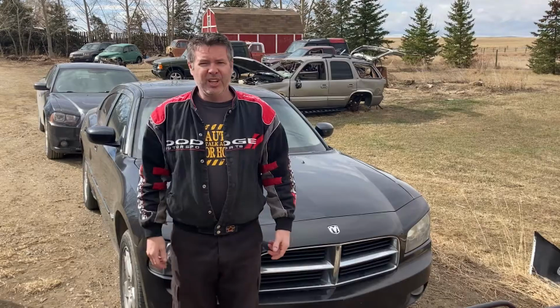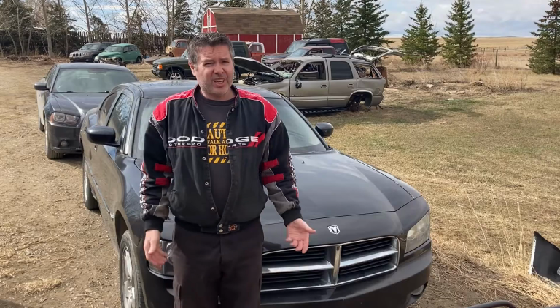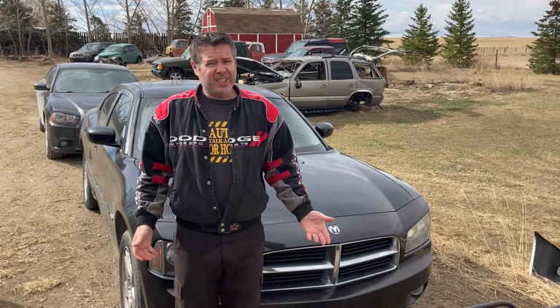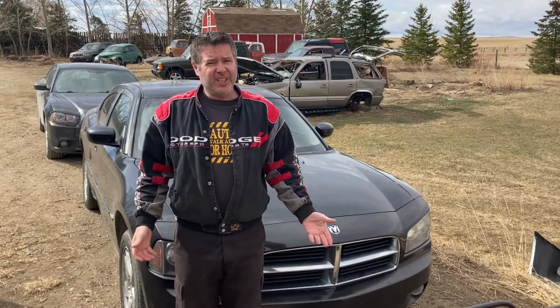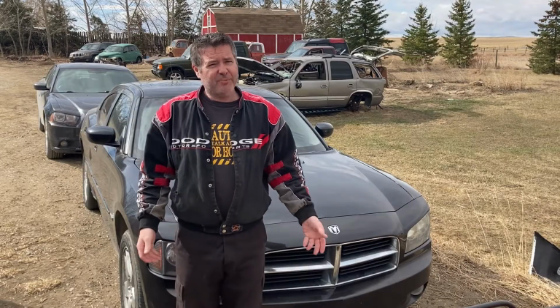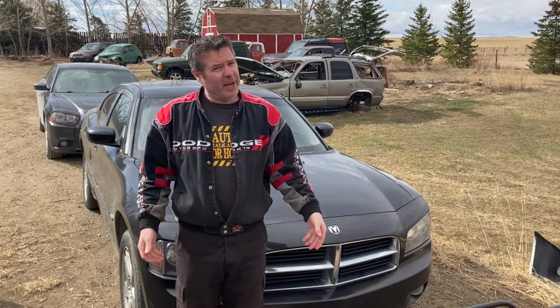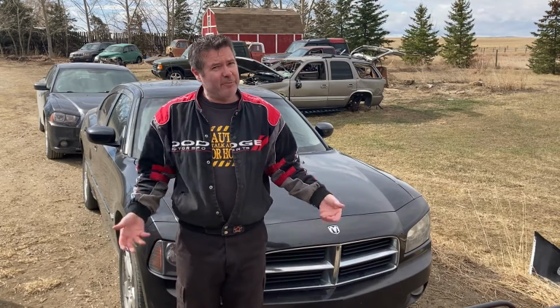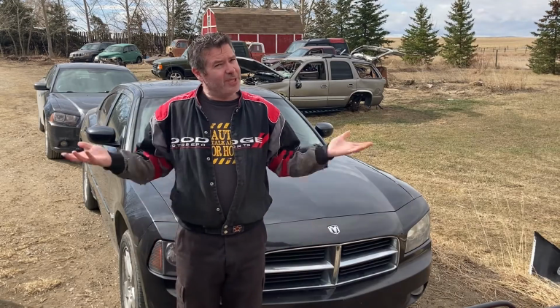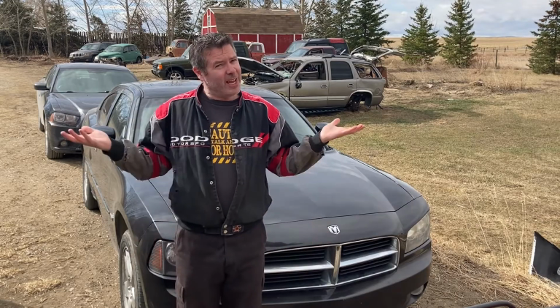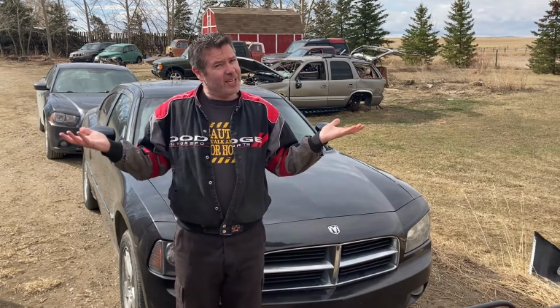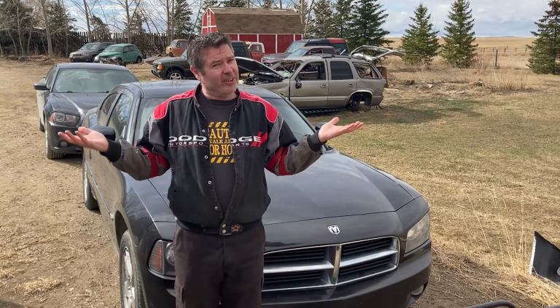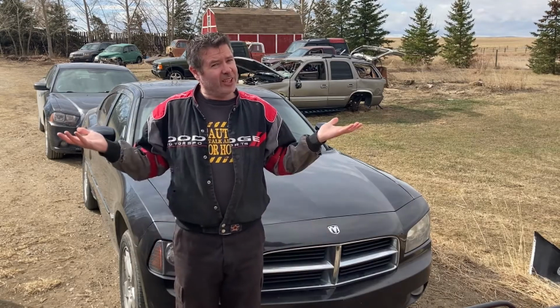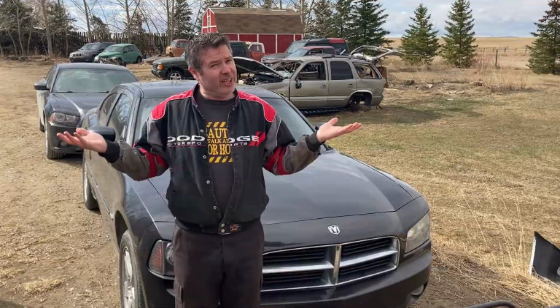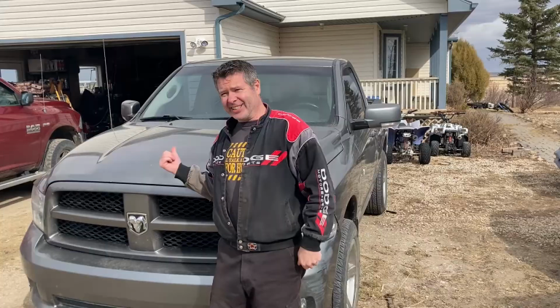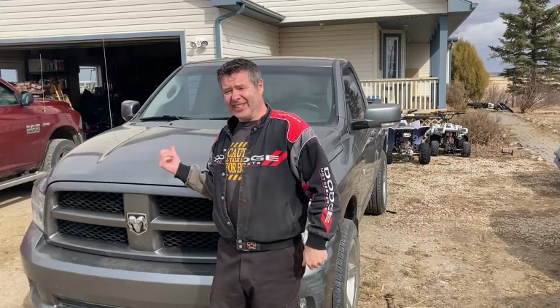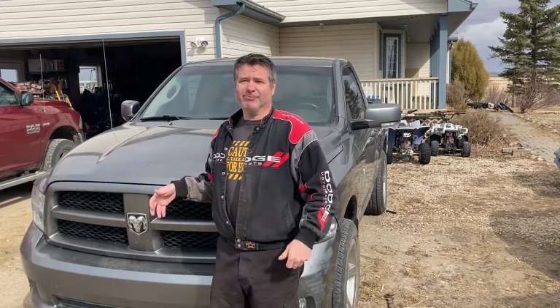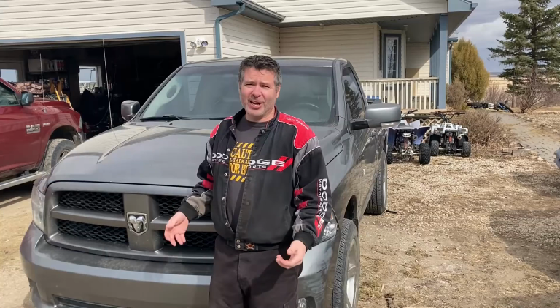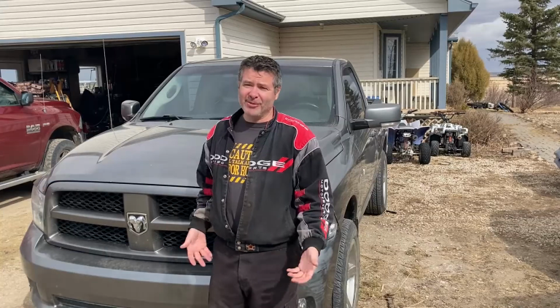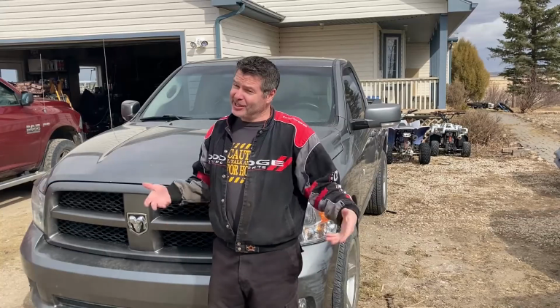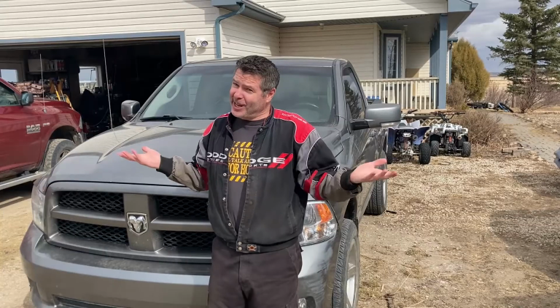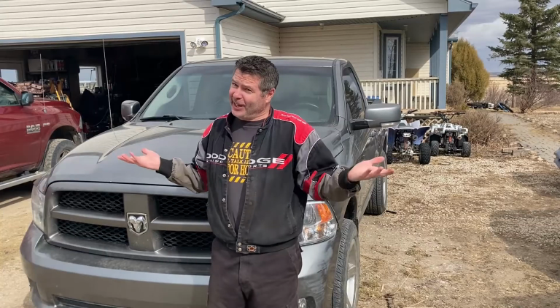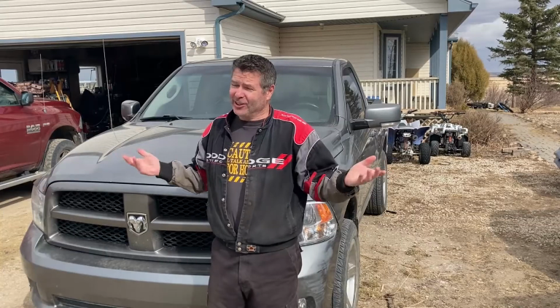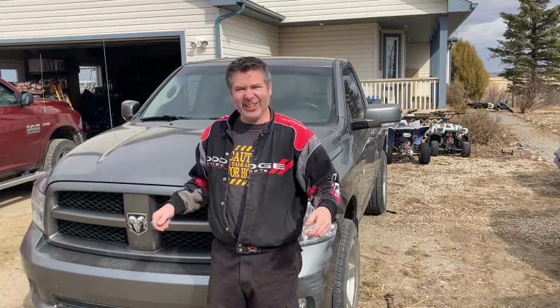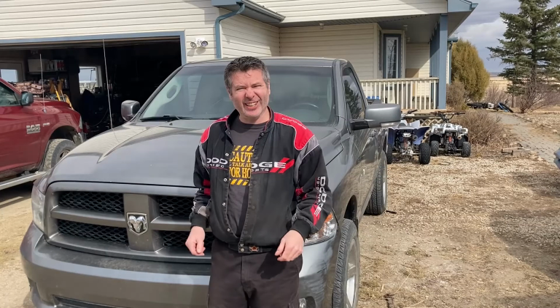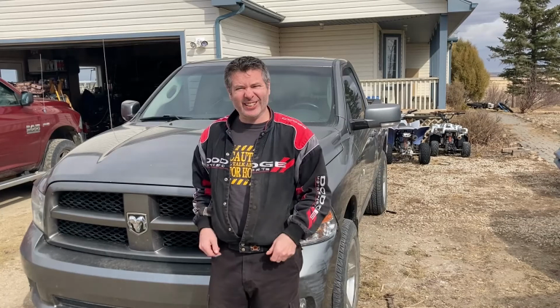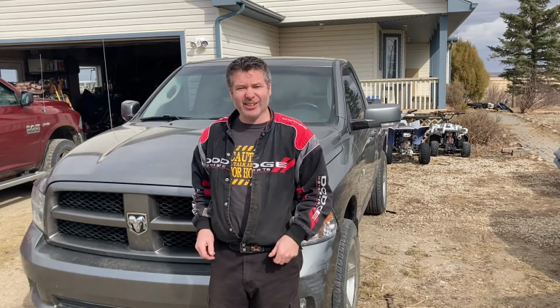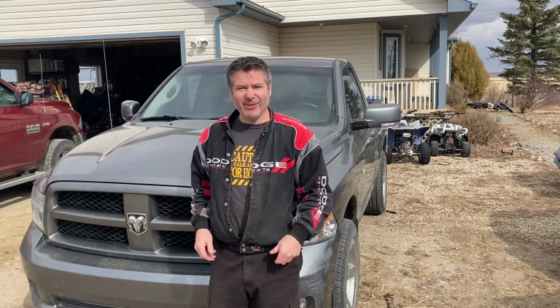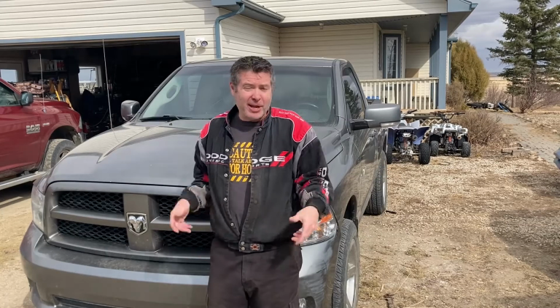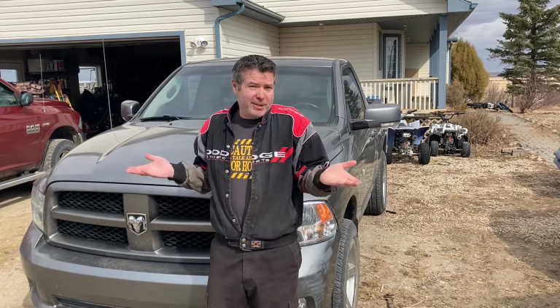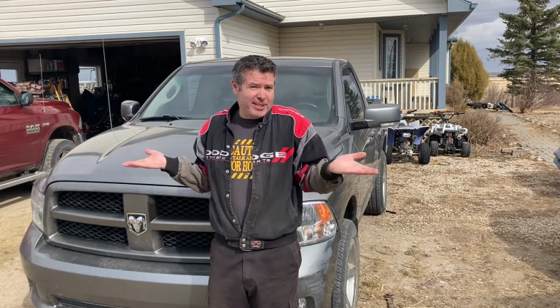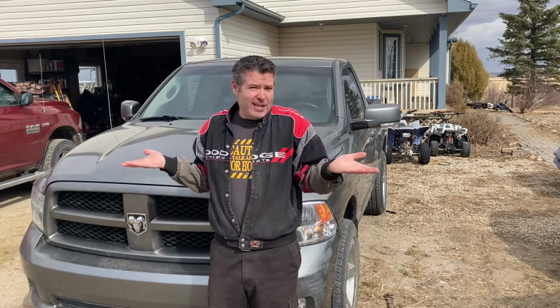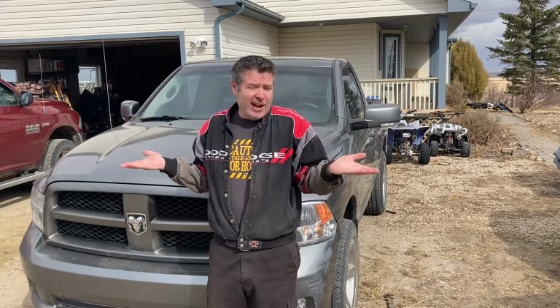Tick, tick, my Hemi's dead now. Tick, tick, my Hemi's dead now. Tick, tick, my Hemi's dead now. Engine light is flashing.